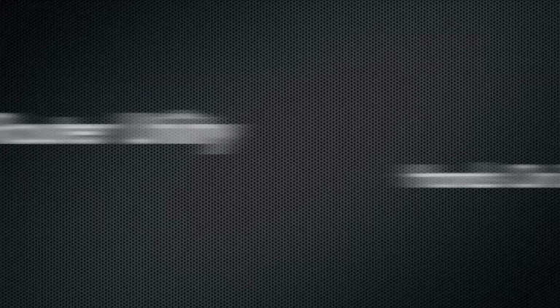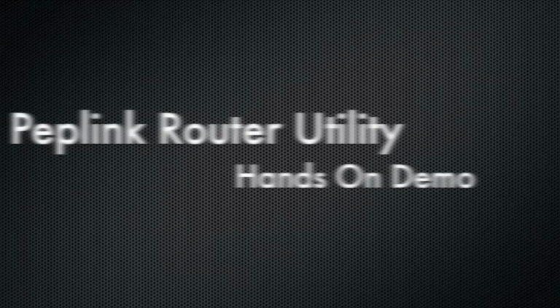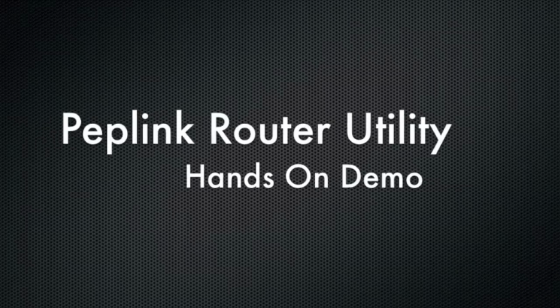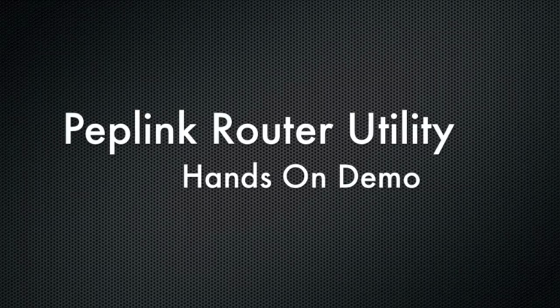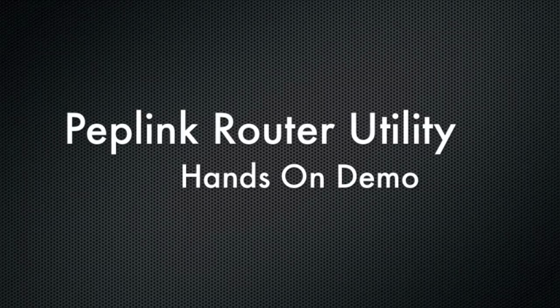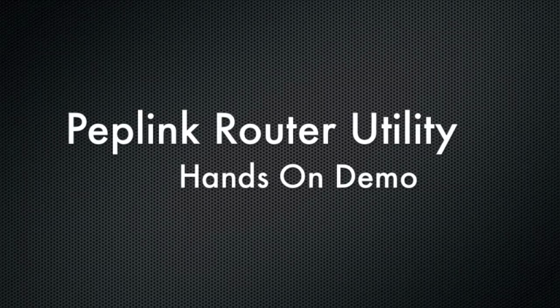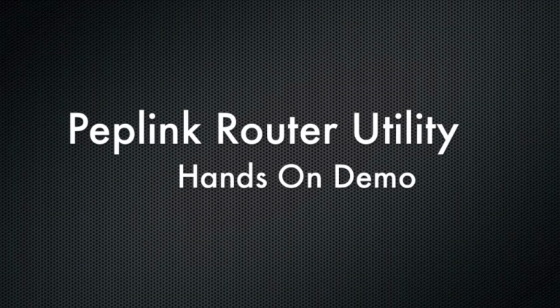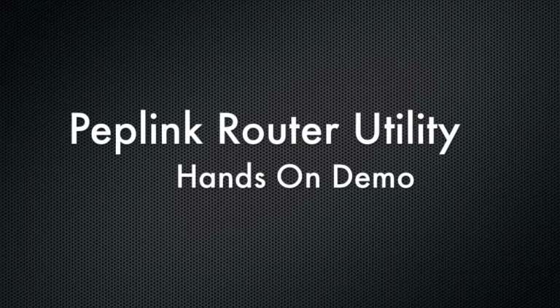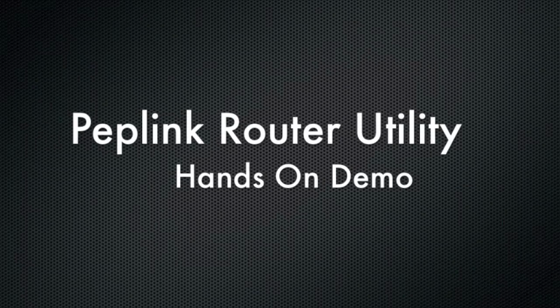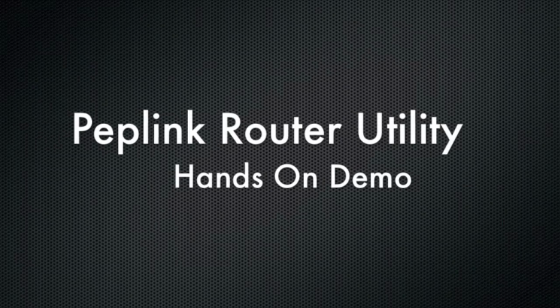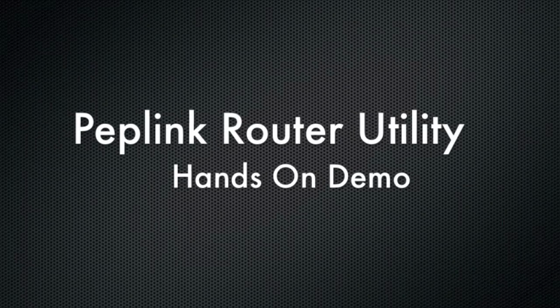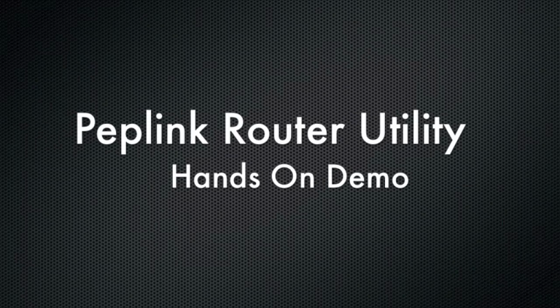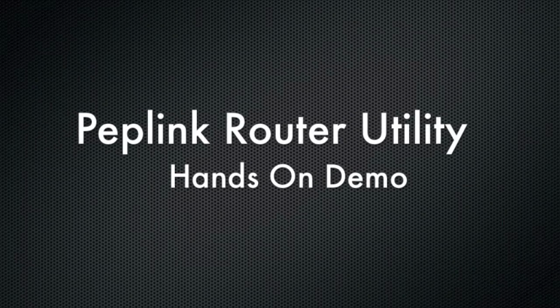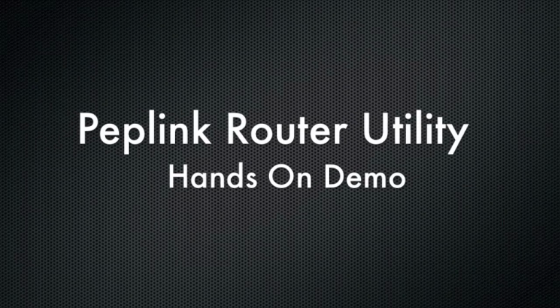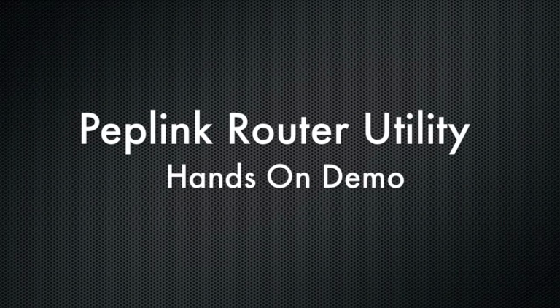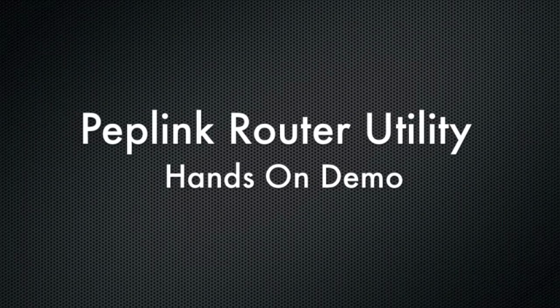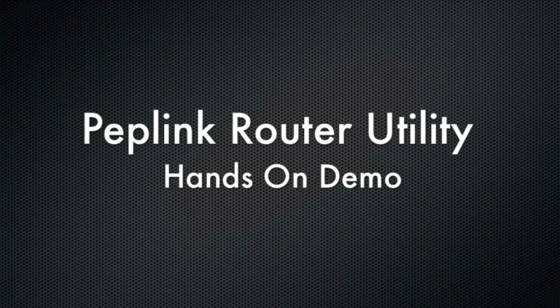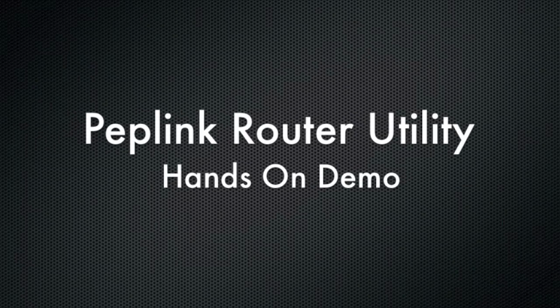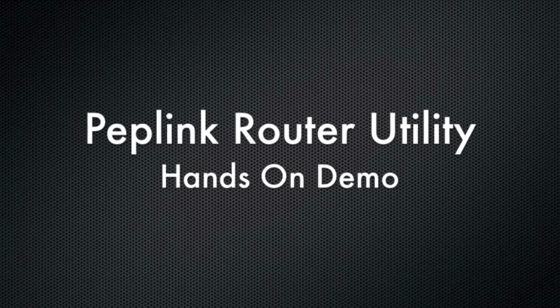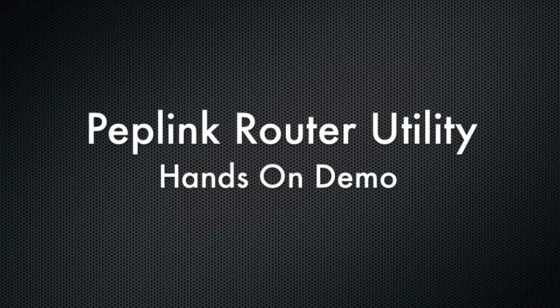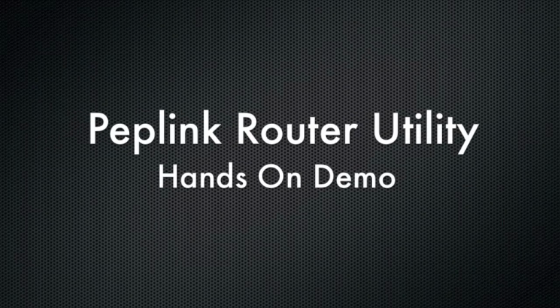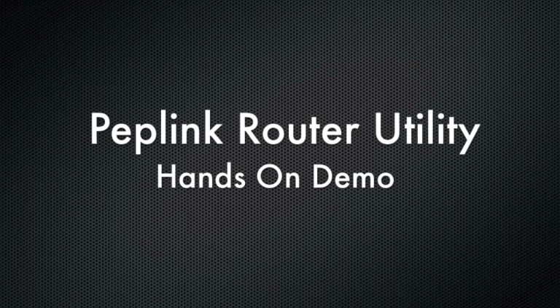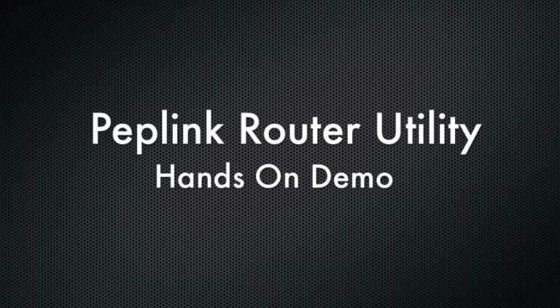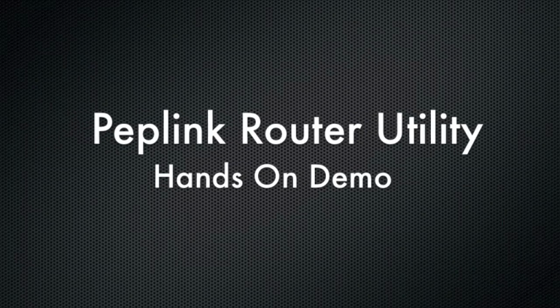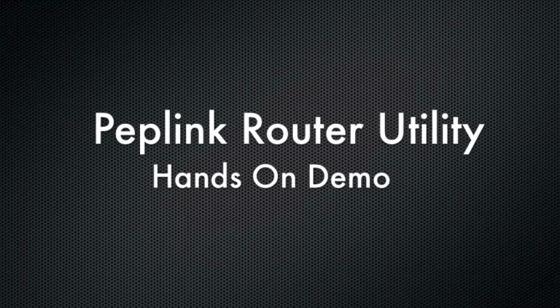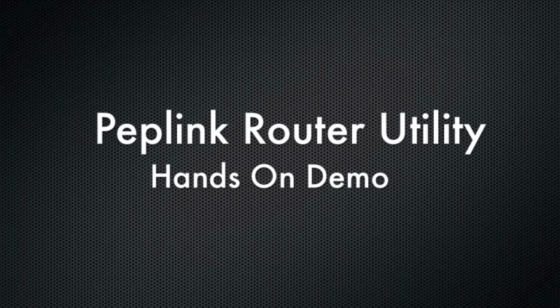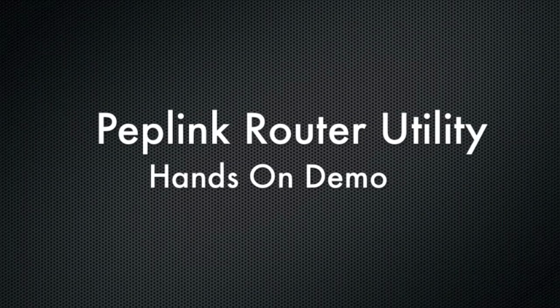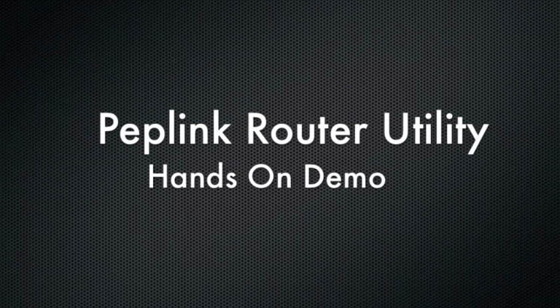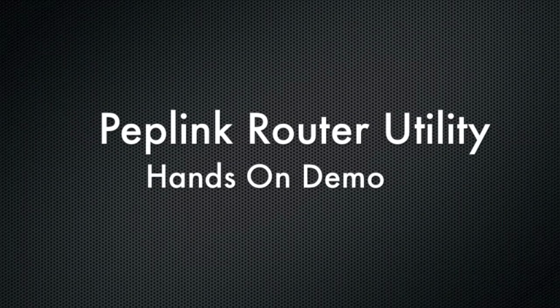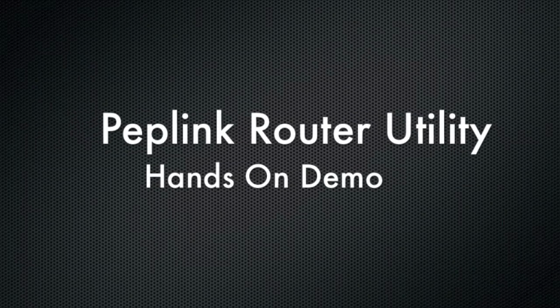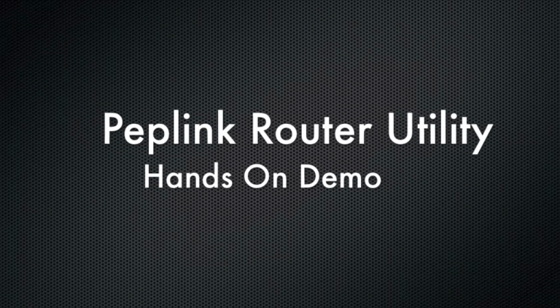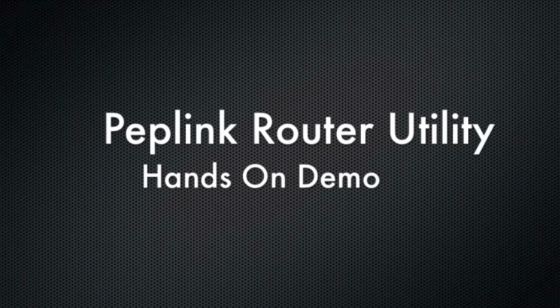Hello, this is Kevin with 3GStore, and today we're going to do a quick demo of the new Peplink router utility.